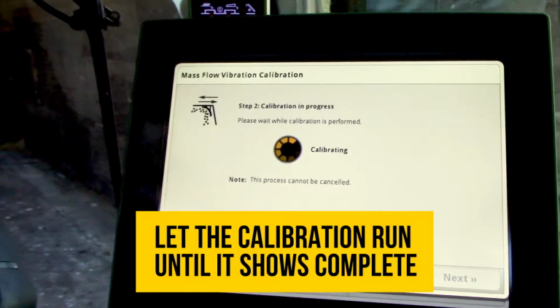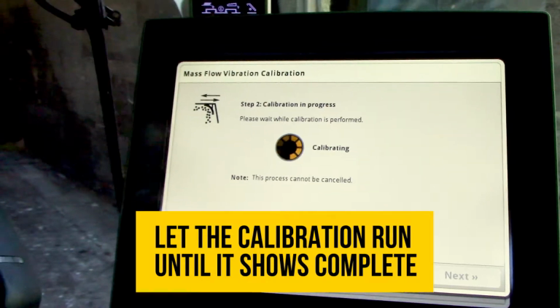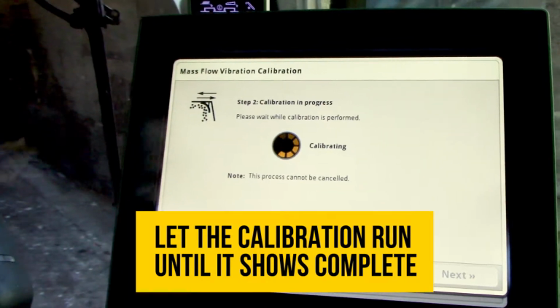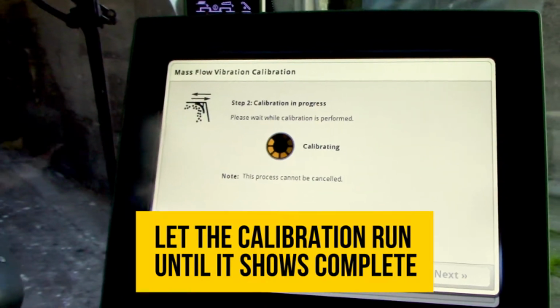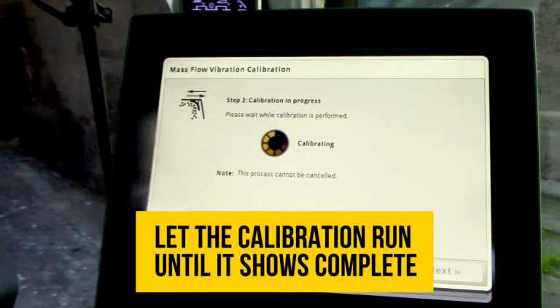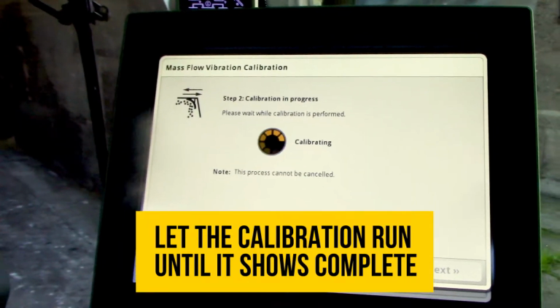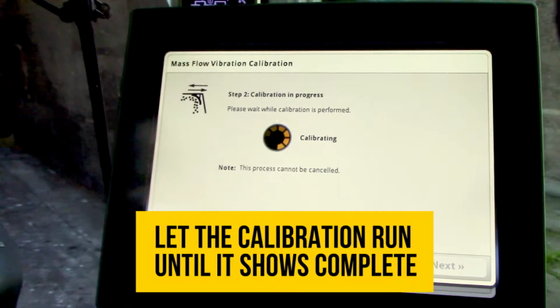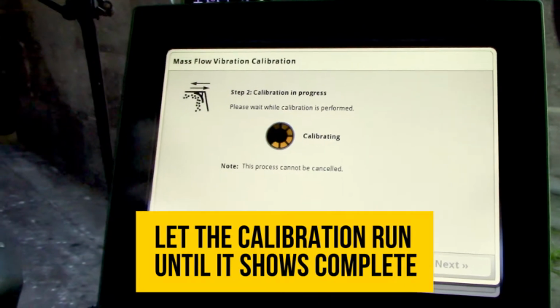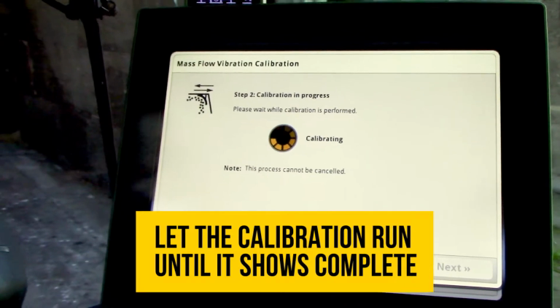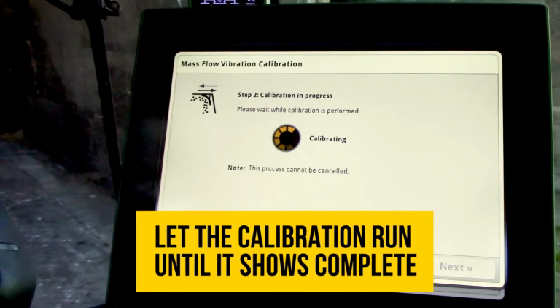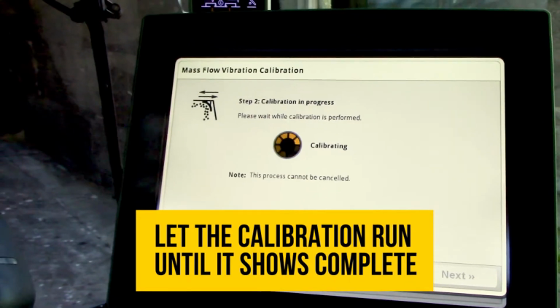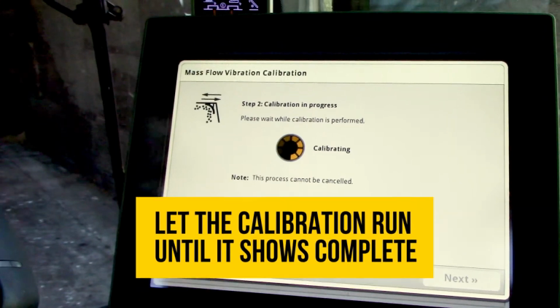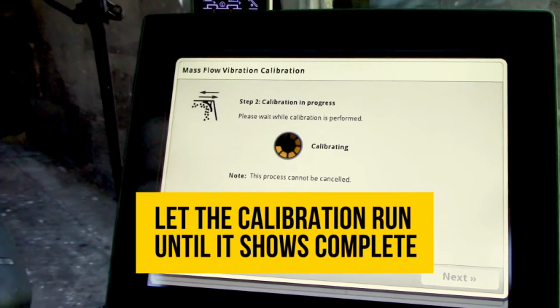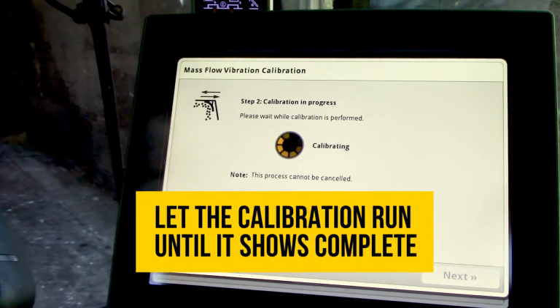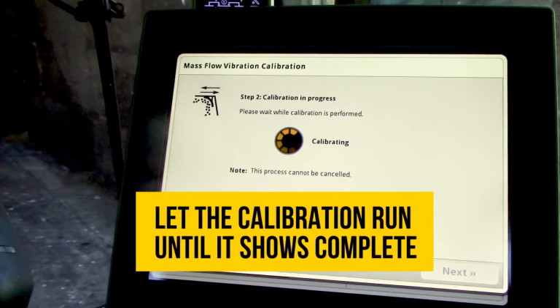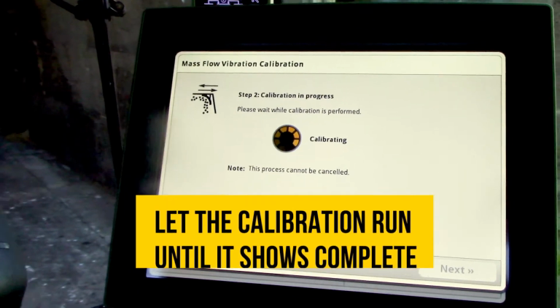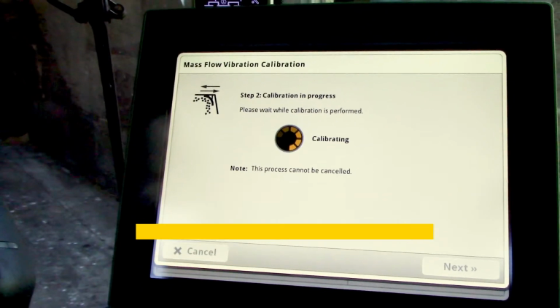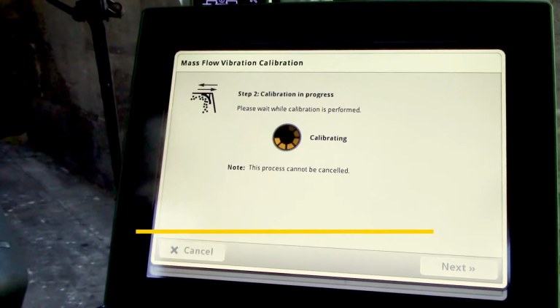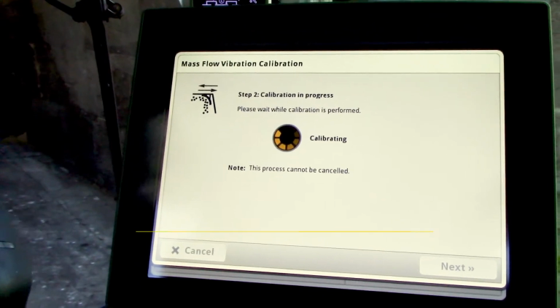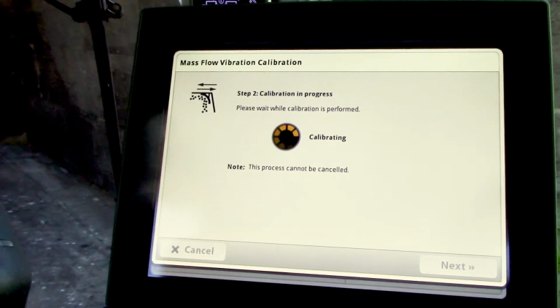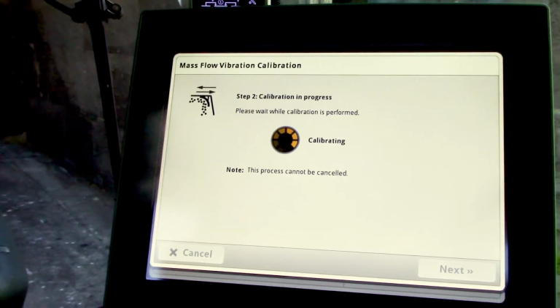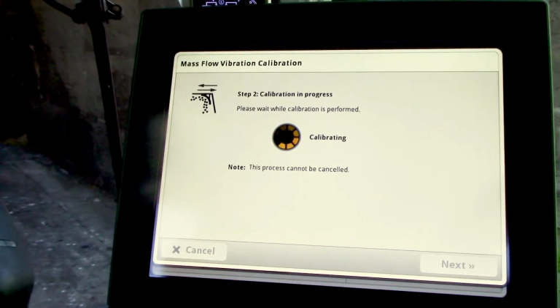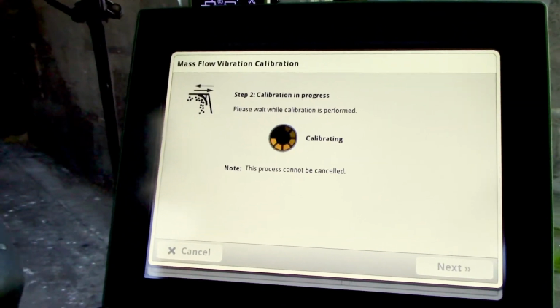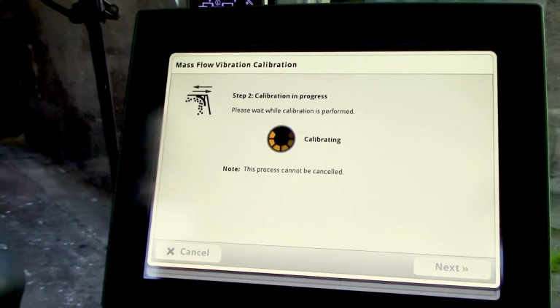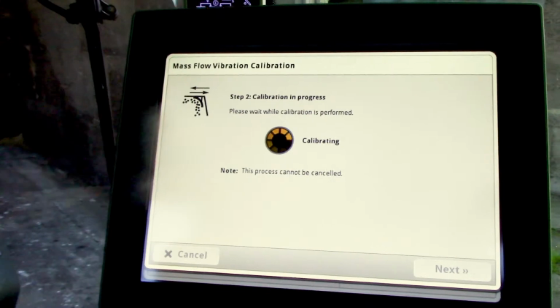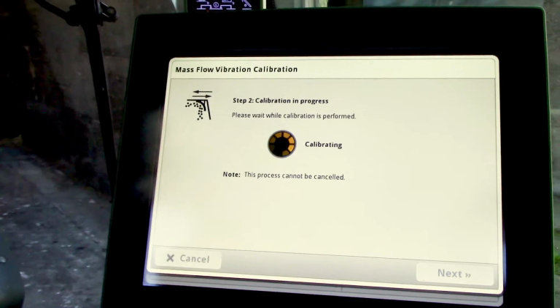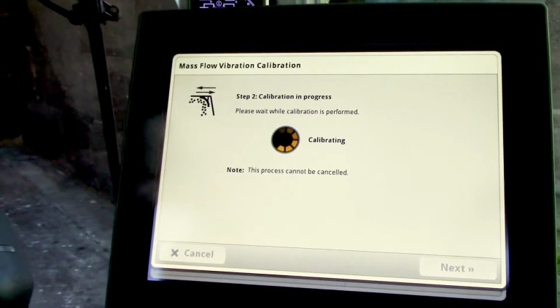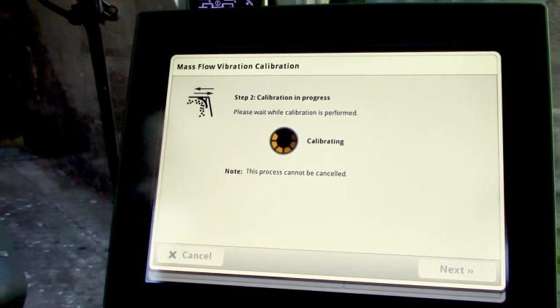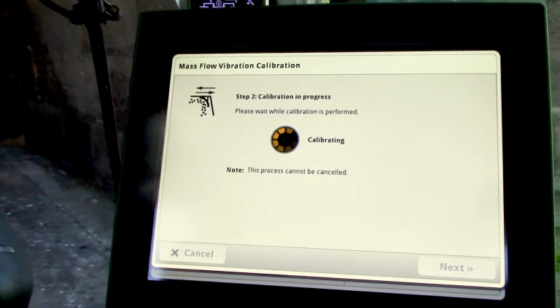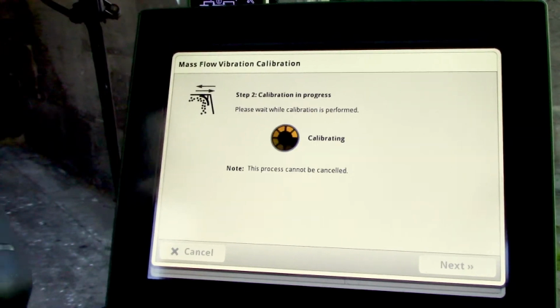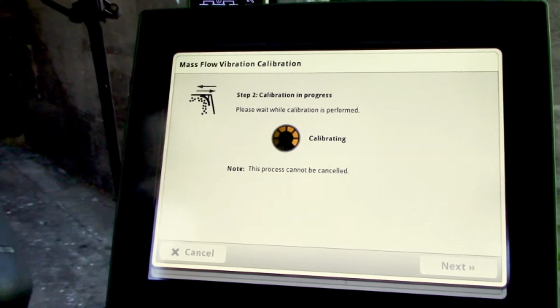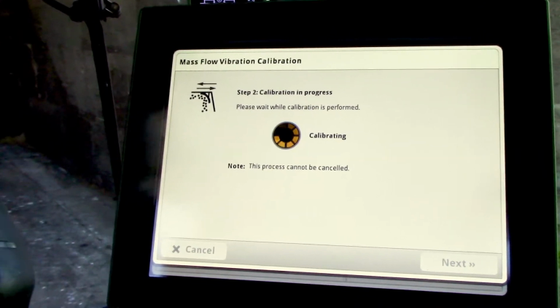Once this process is done it will alert you that it's complete and successful. You can then return to your main menu and that portion is done.